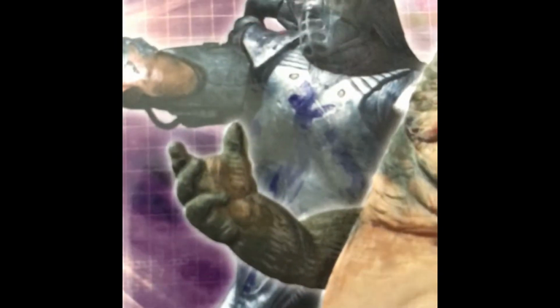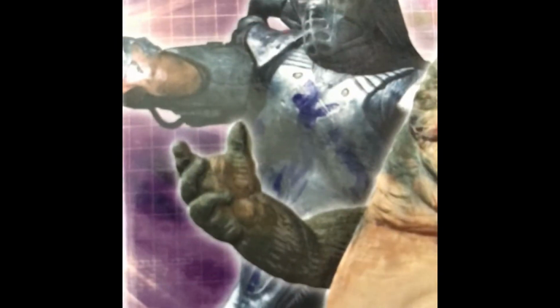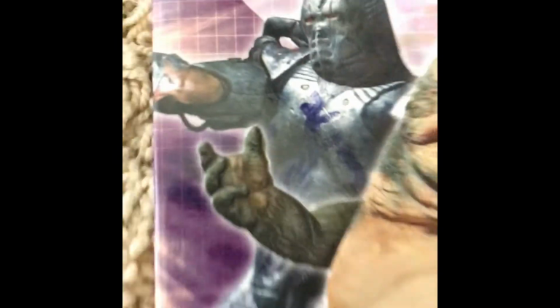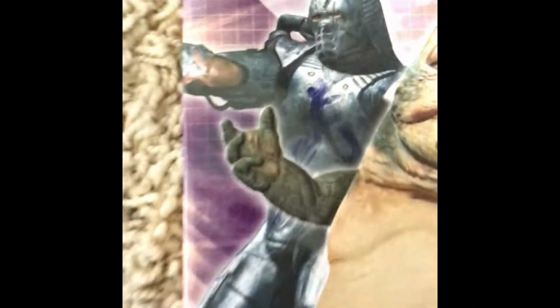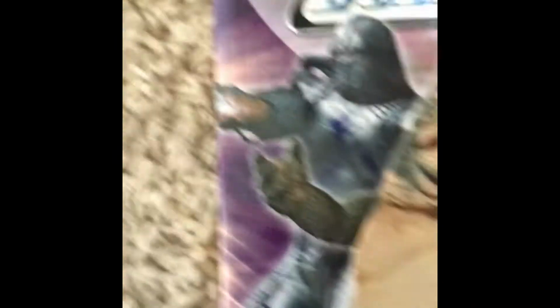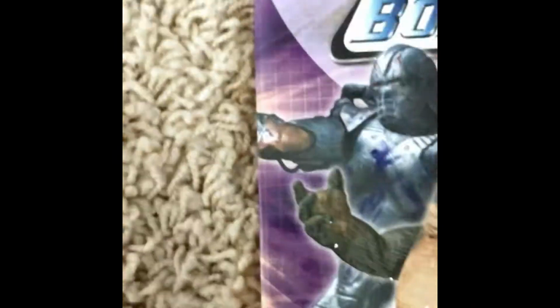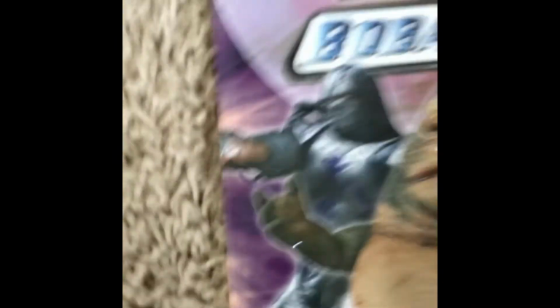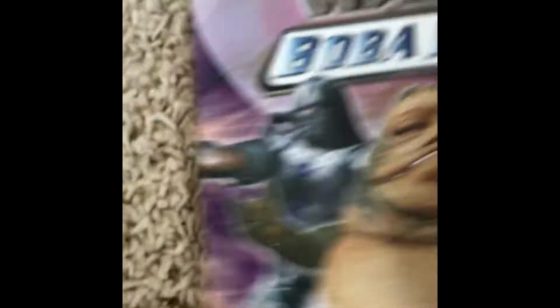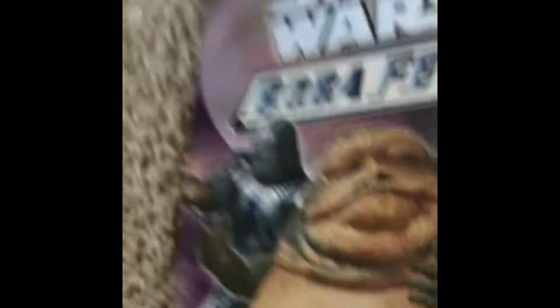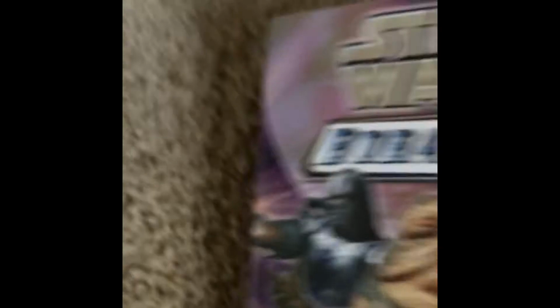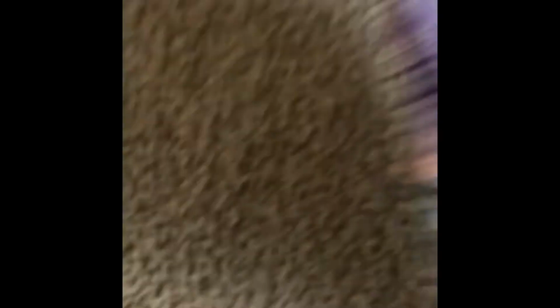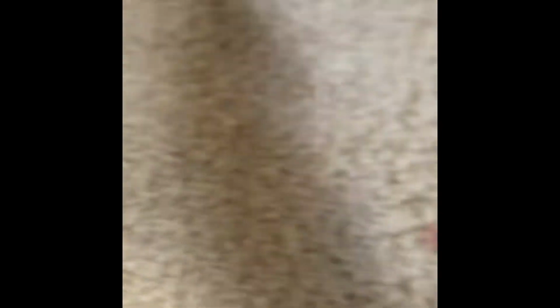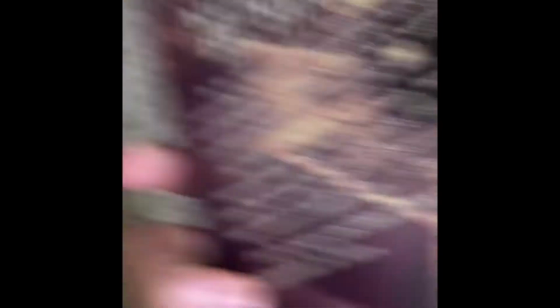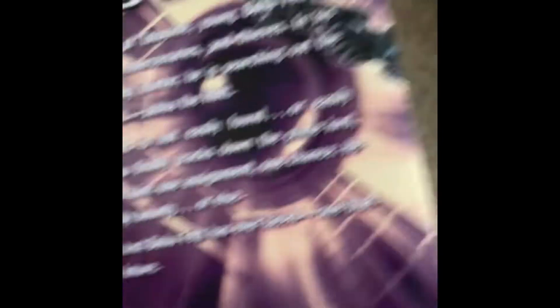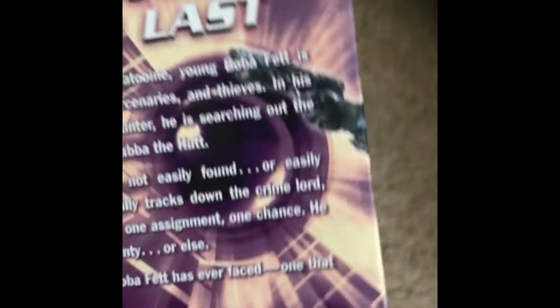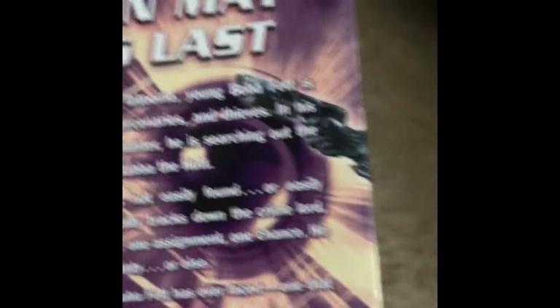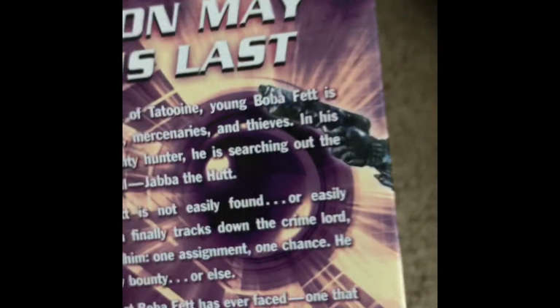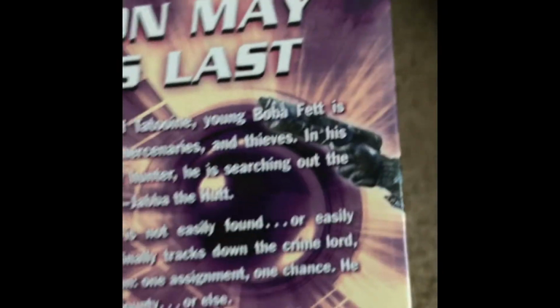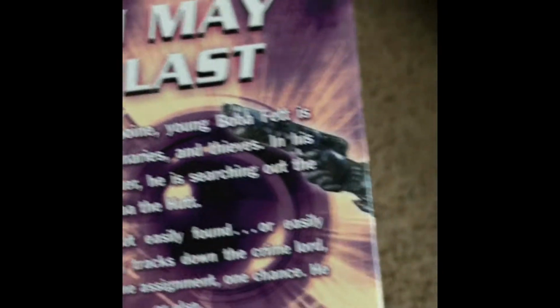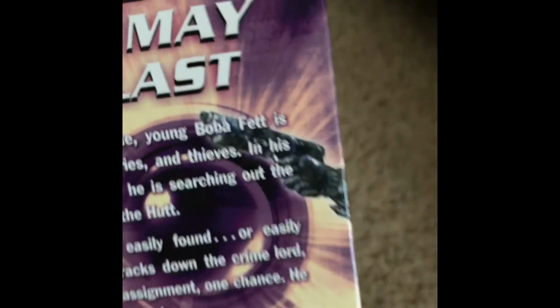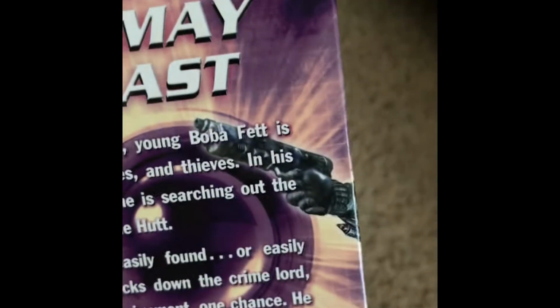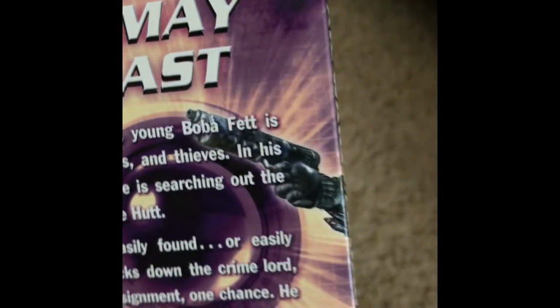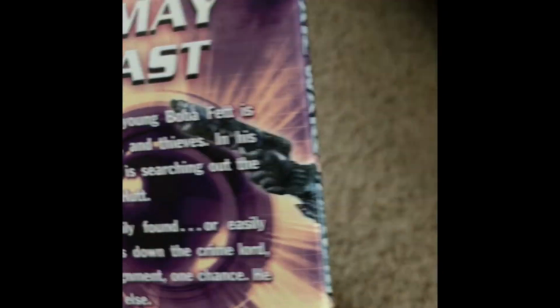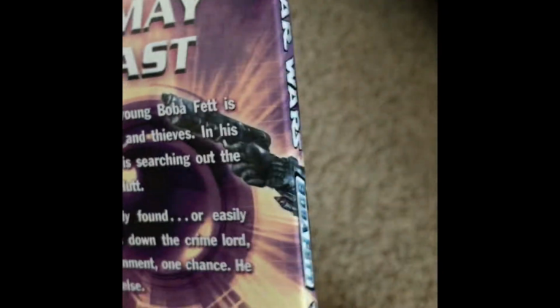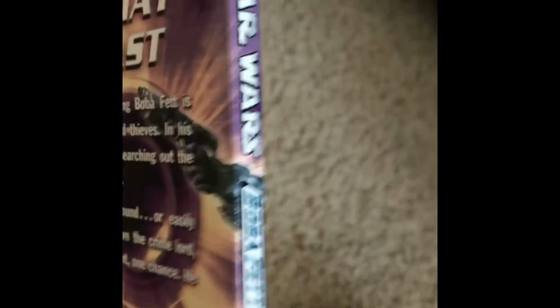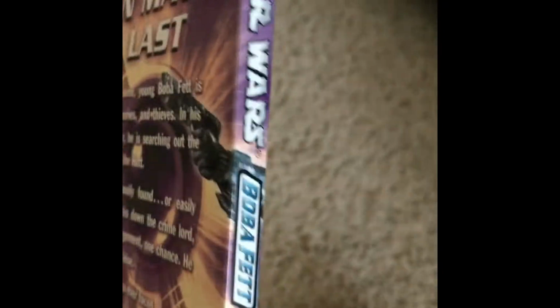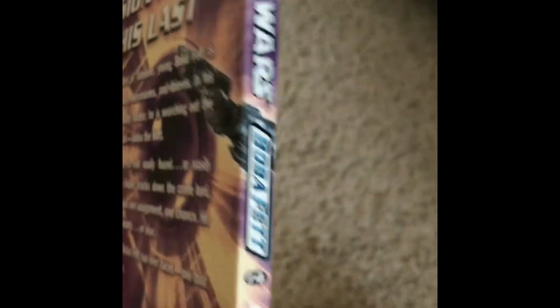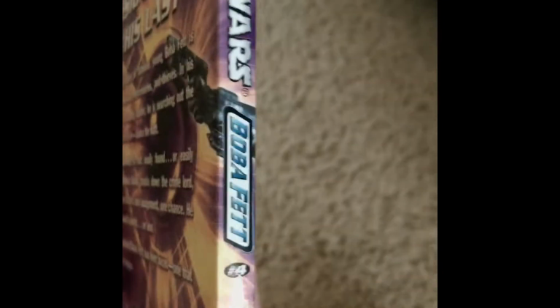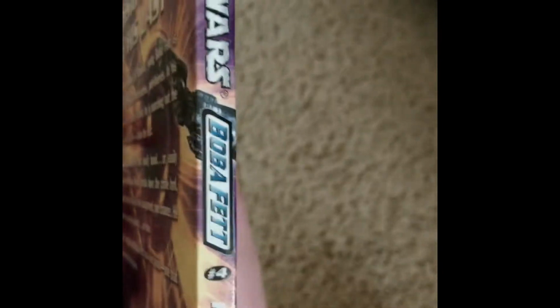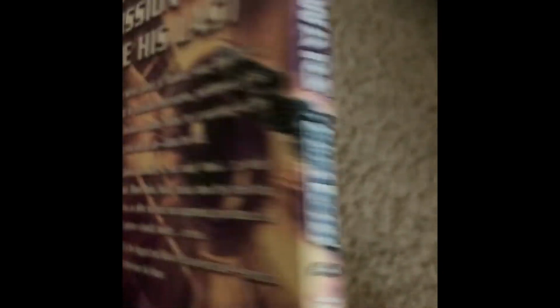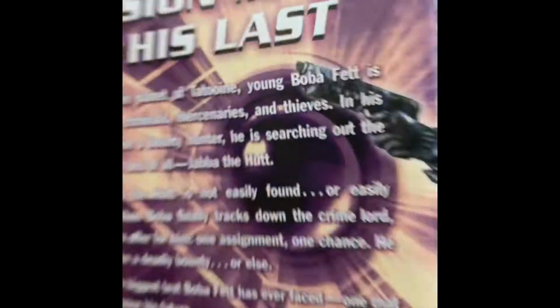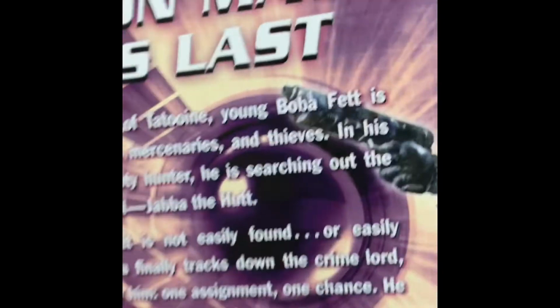He's a Jendai, and this is the only book that Durge appears in that is not the comic or the show.